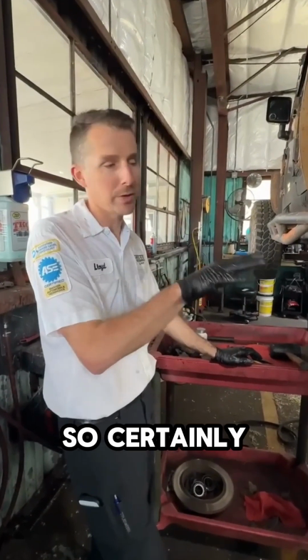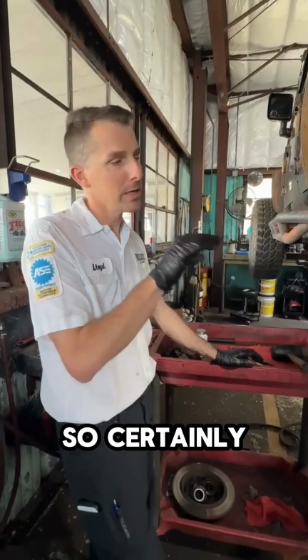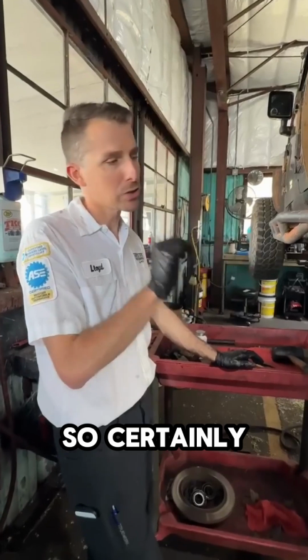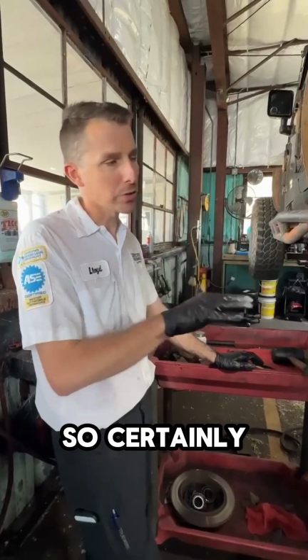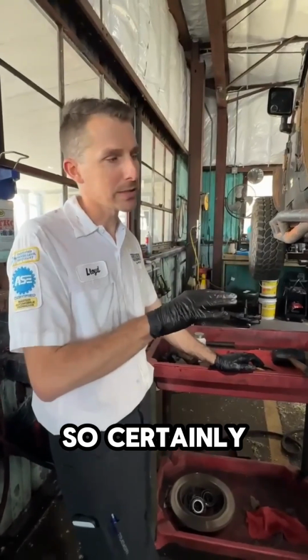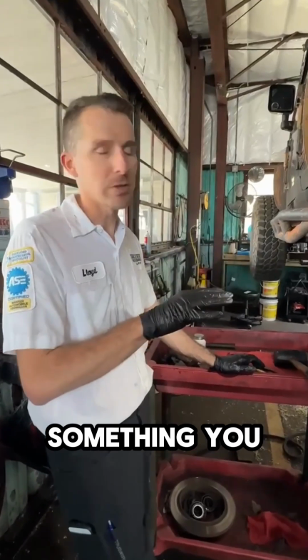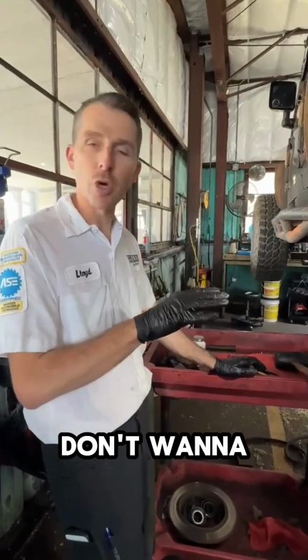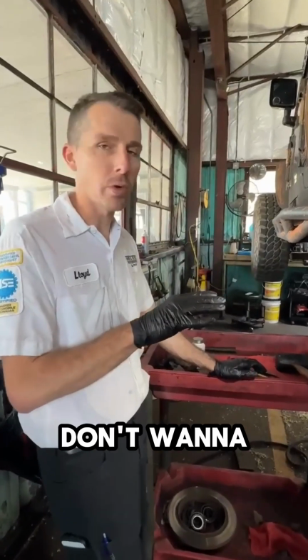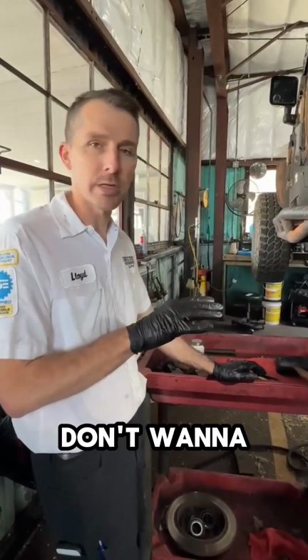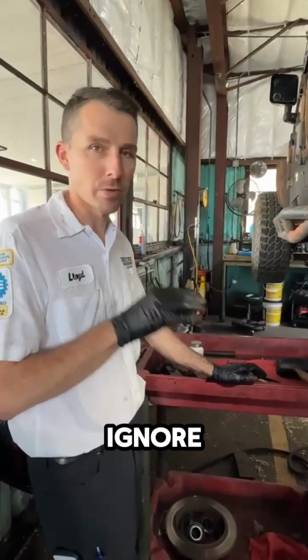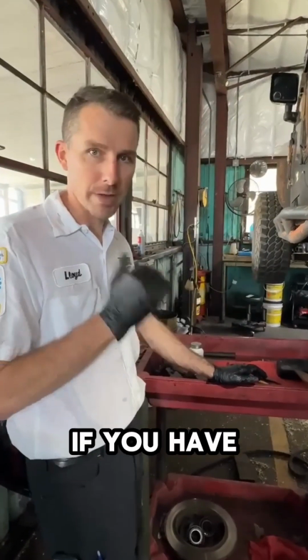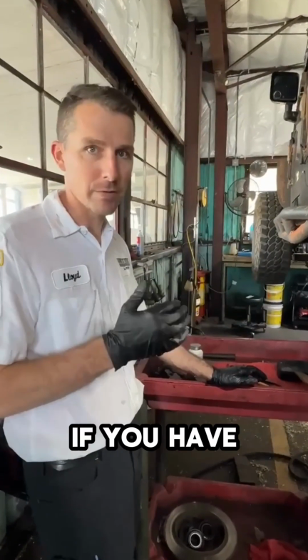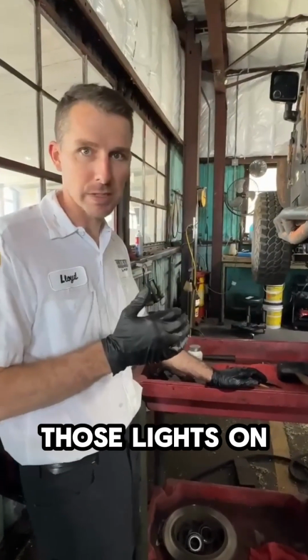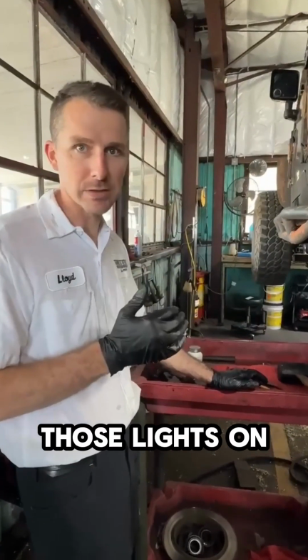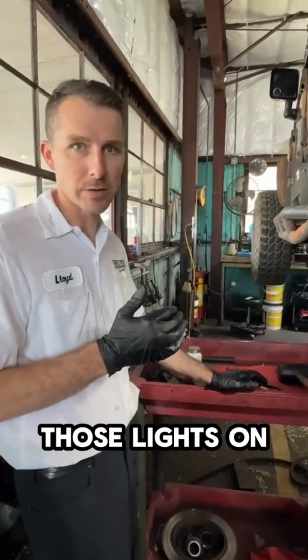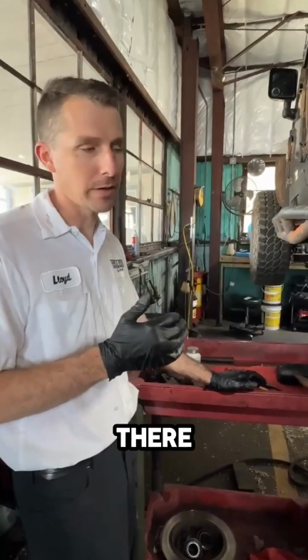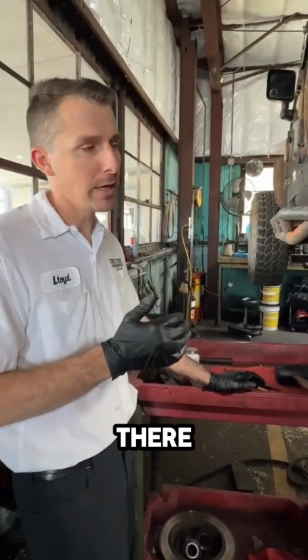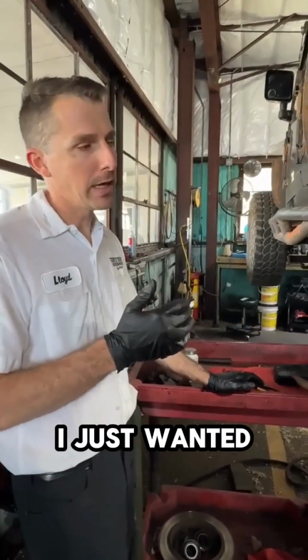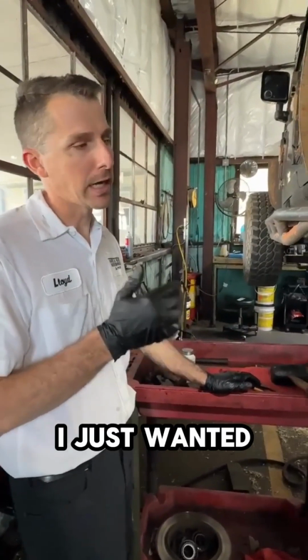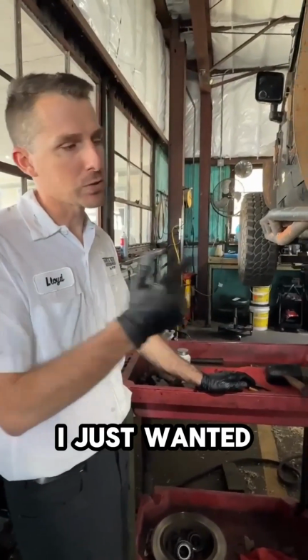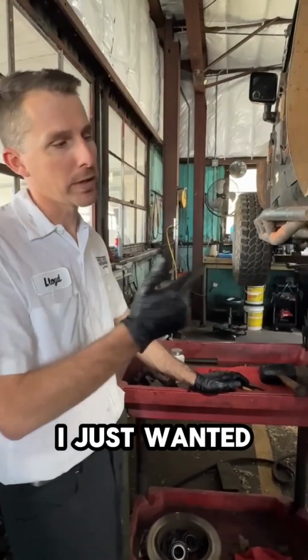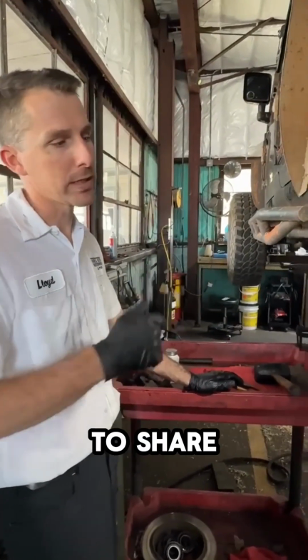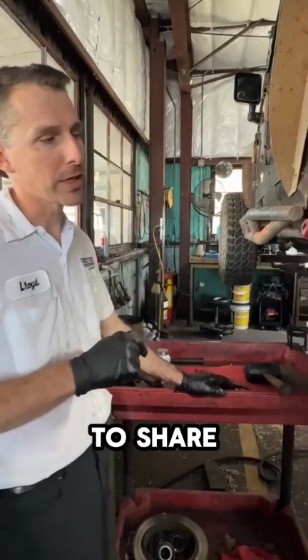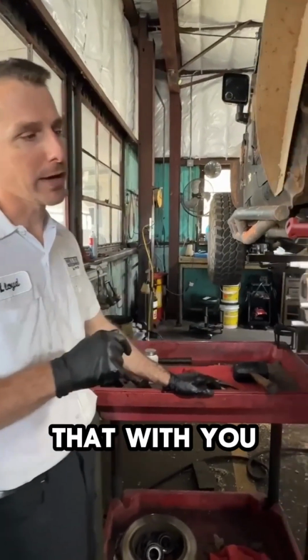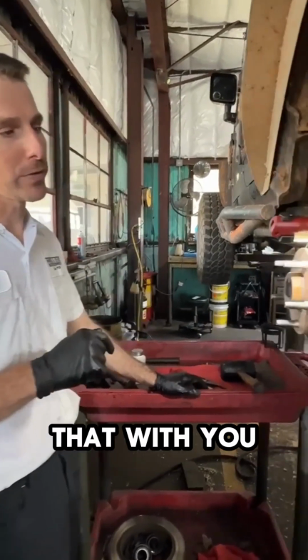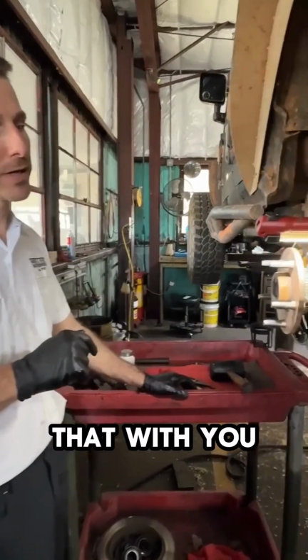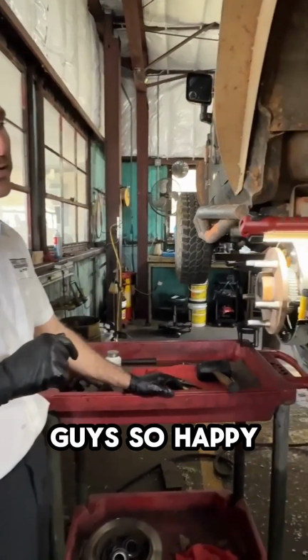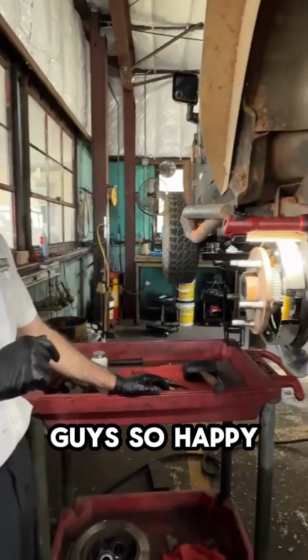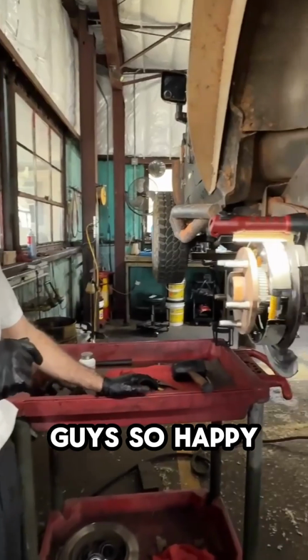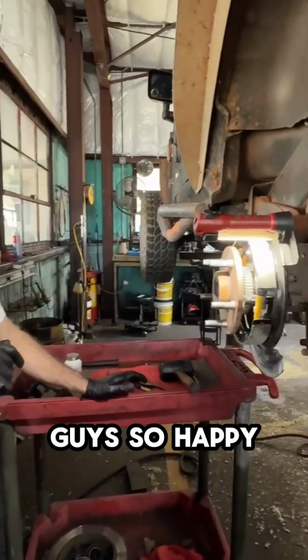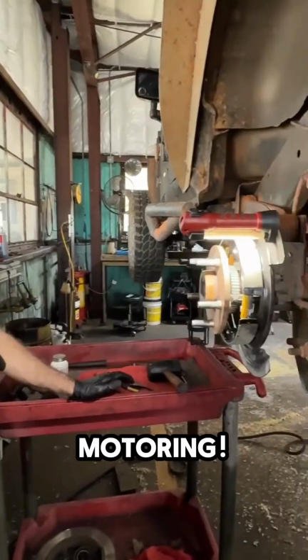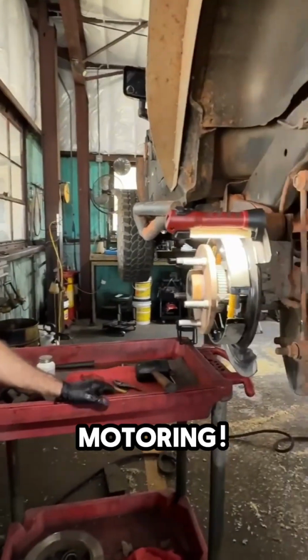The biggest problem is it can cause your analog brake system to be disabled if you have a problem there. So certainly something you don't want to ignore if you have those lights on. I just wanted to share that with you guys, so happy motoring.